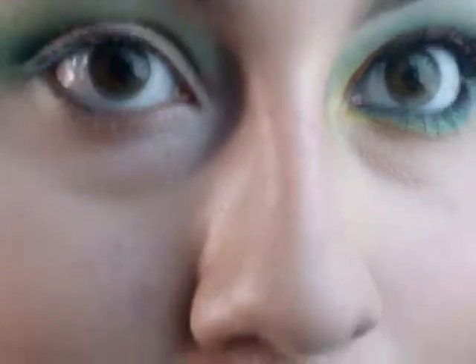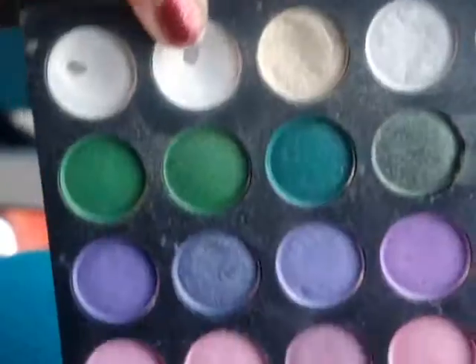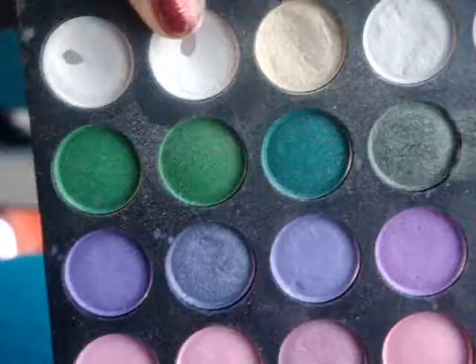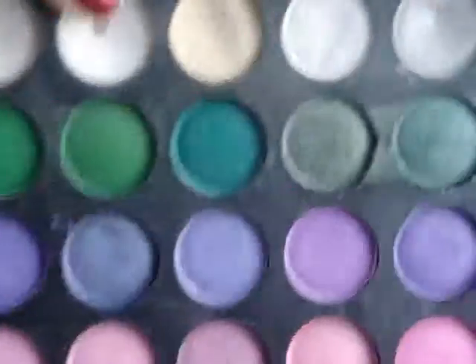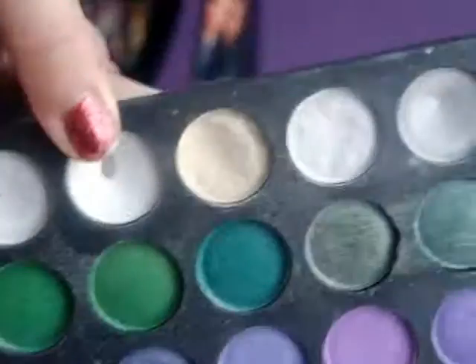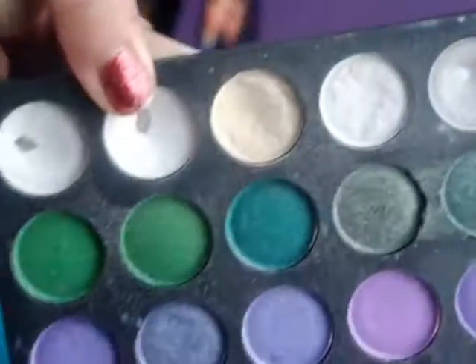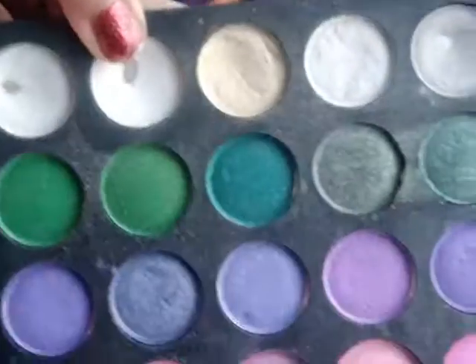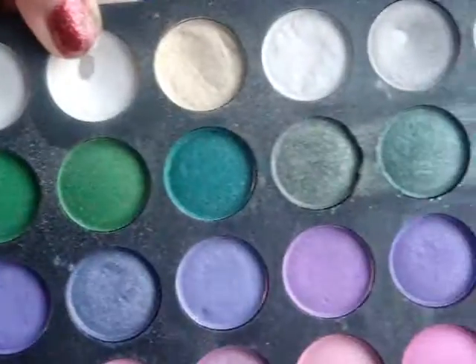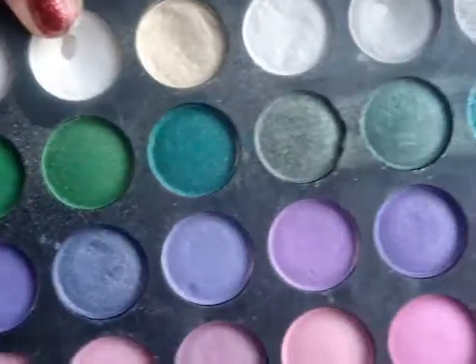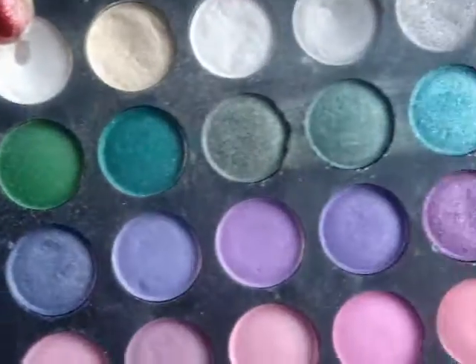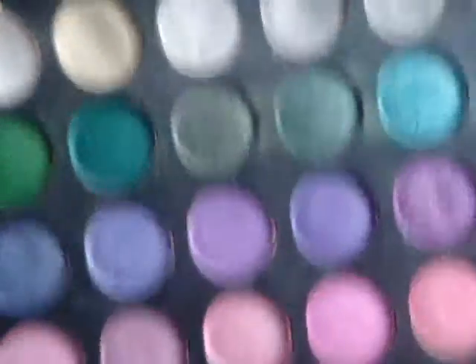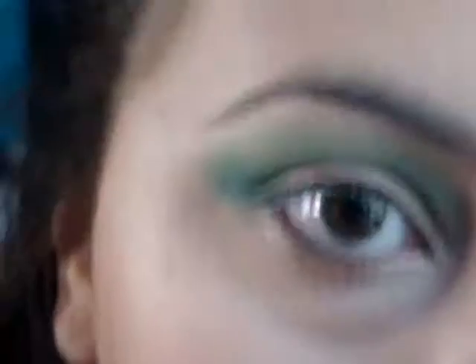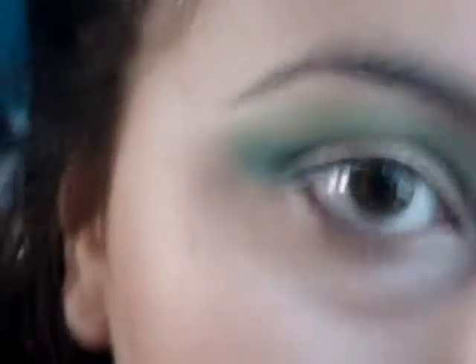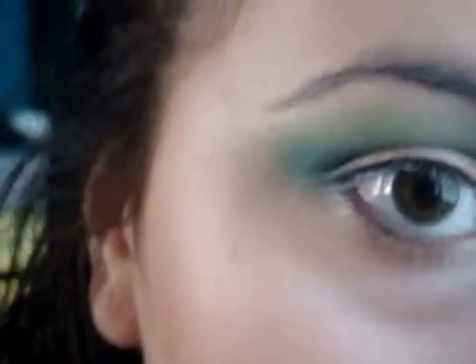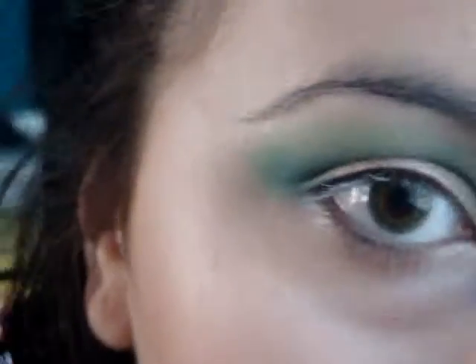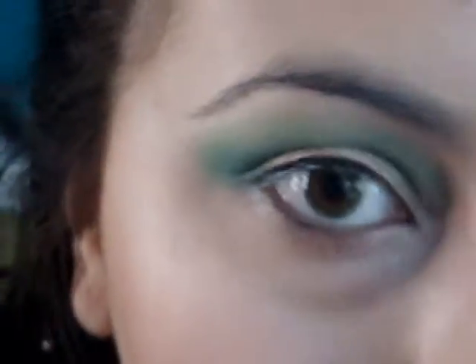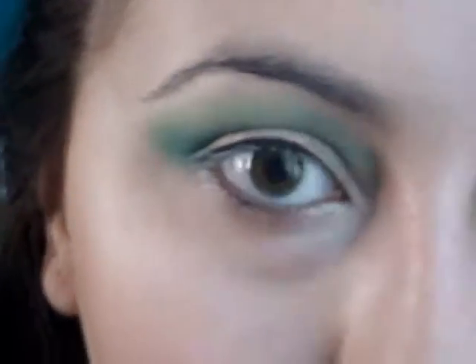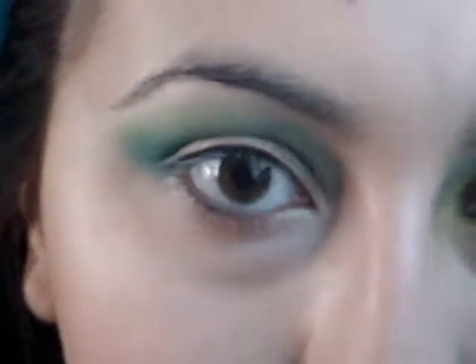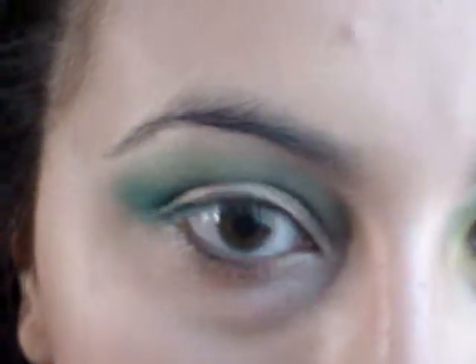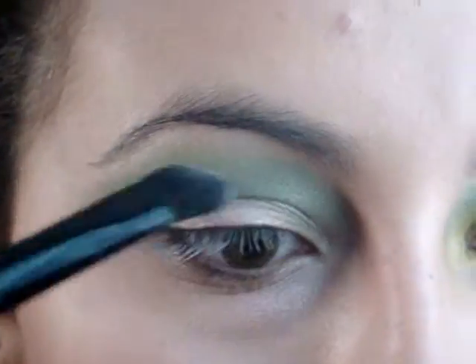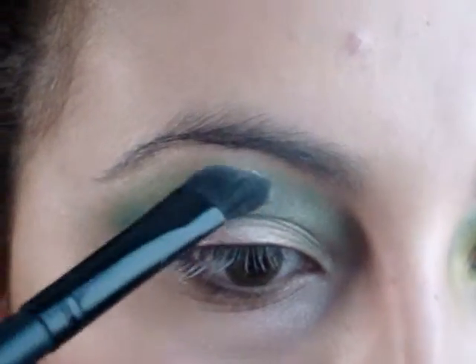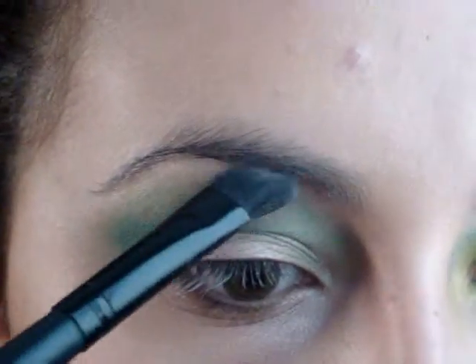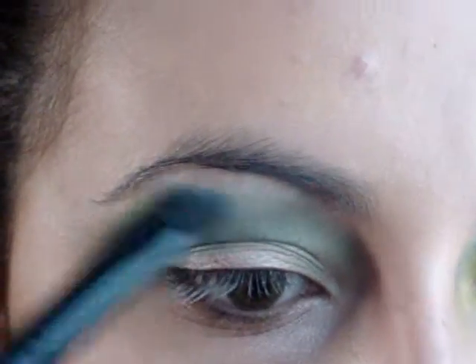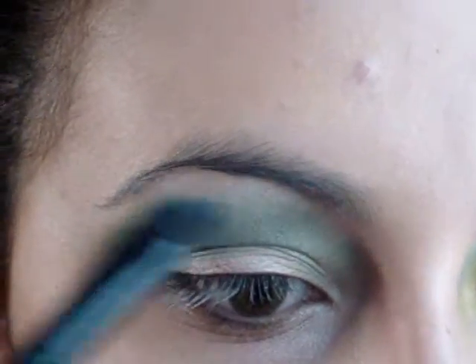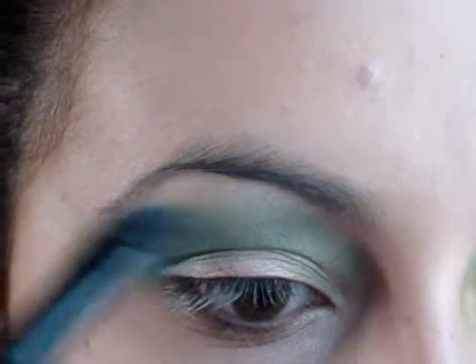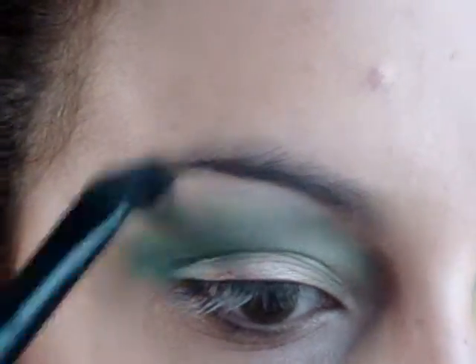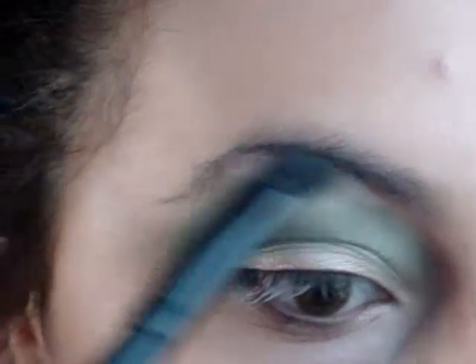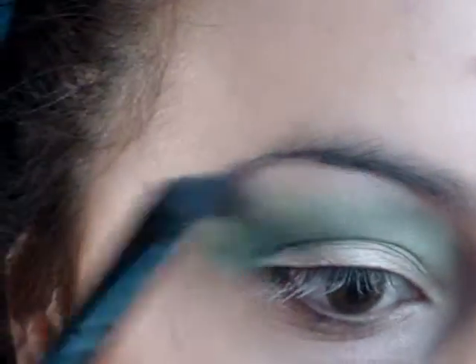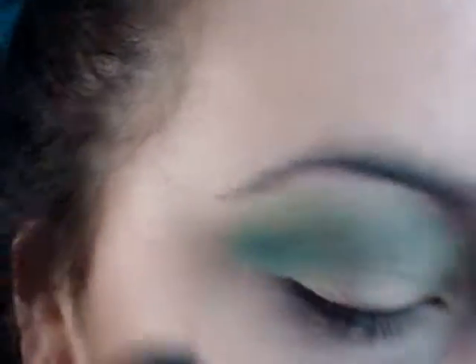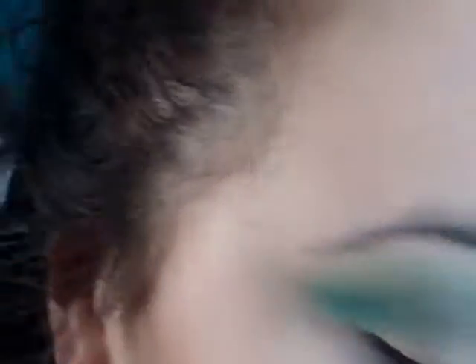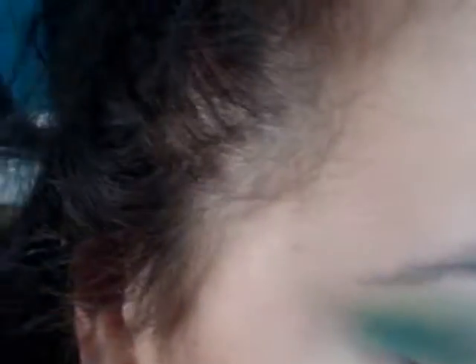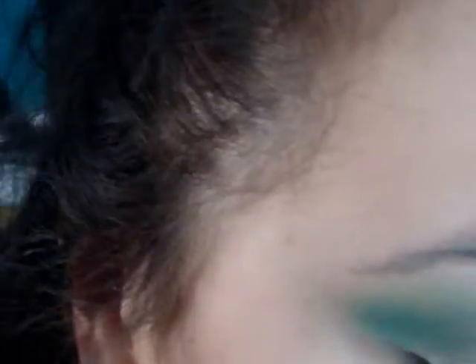Now I'm picking up this matte white color and applying it as a highlight under my brow bone.